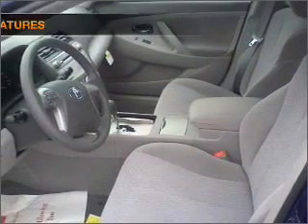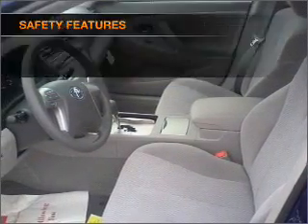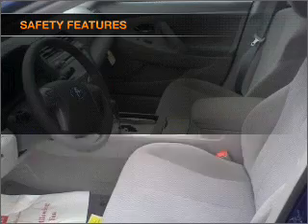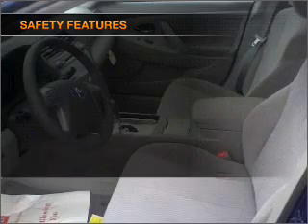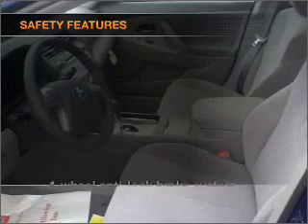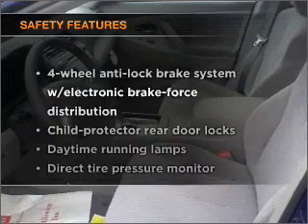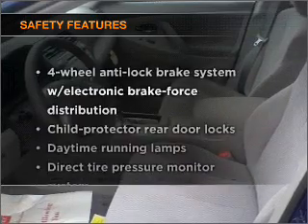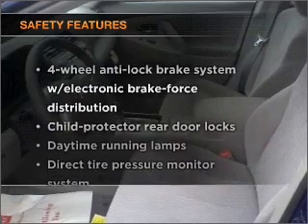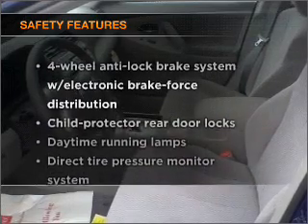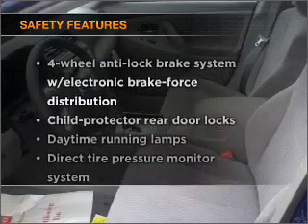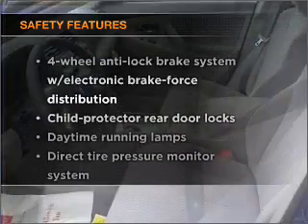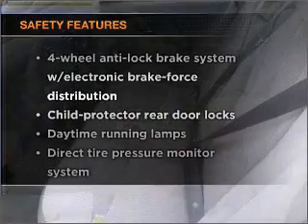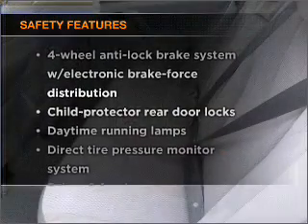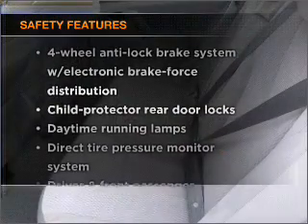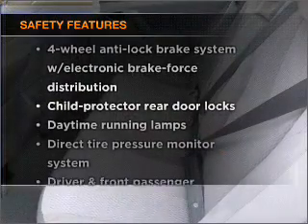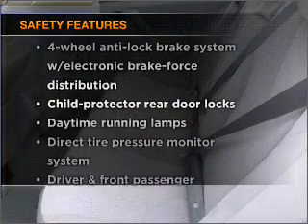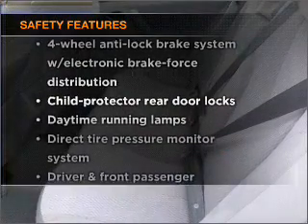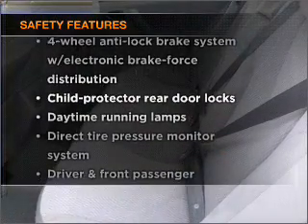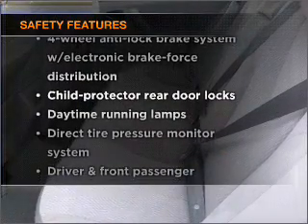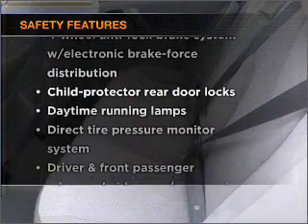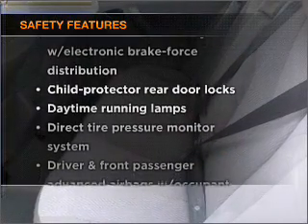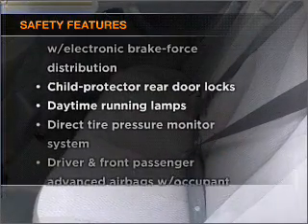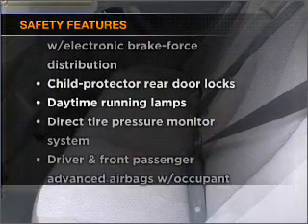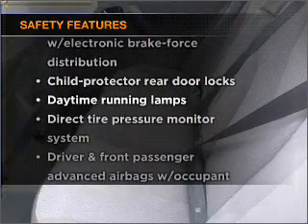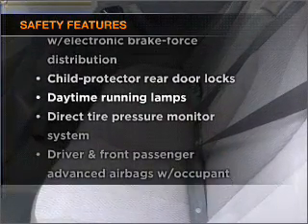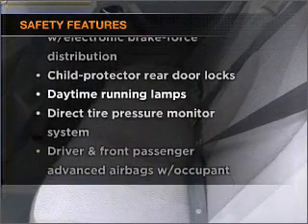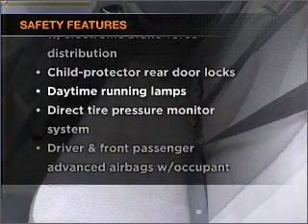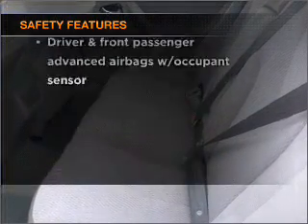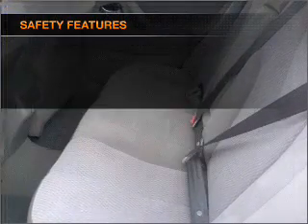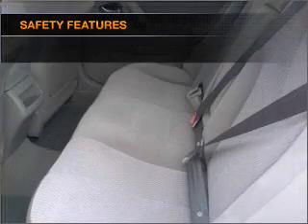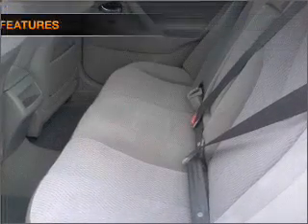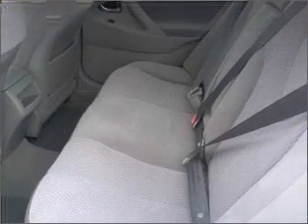For your peace of mind, the following safety equipment is included: side air bag and stability control.